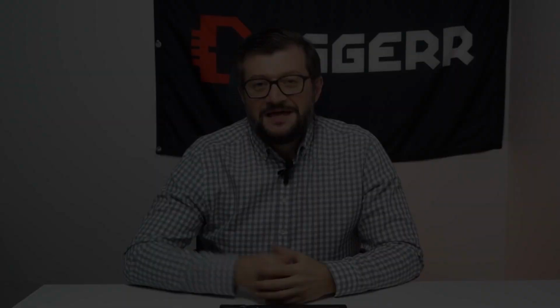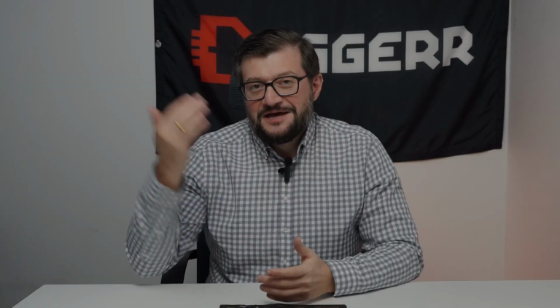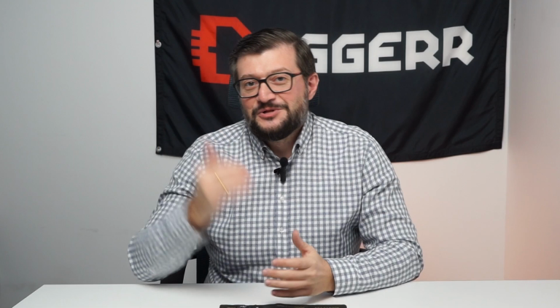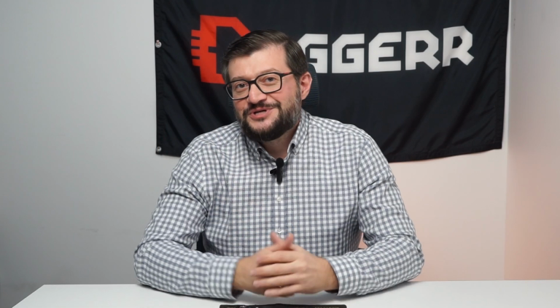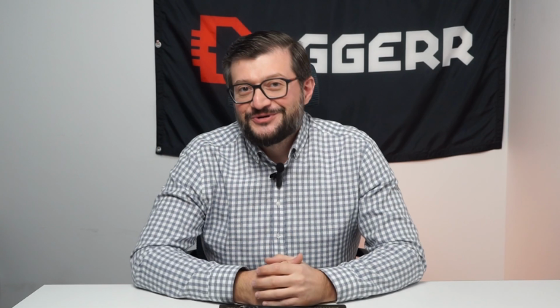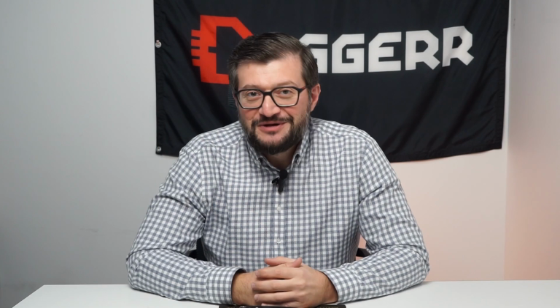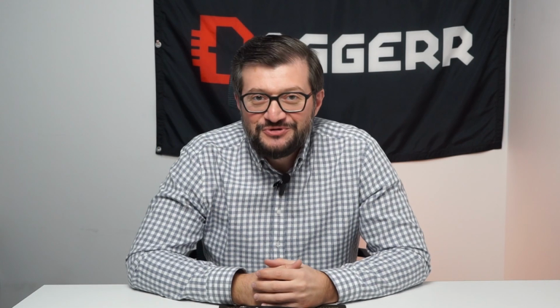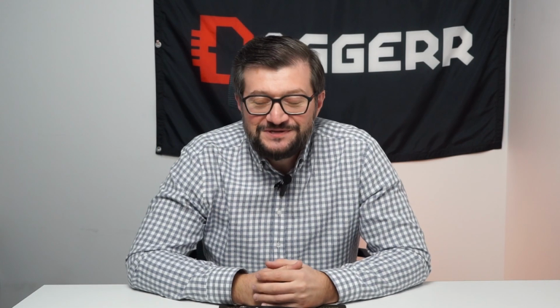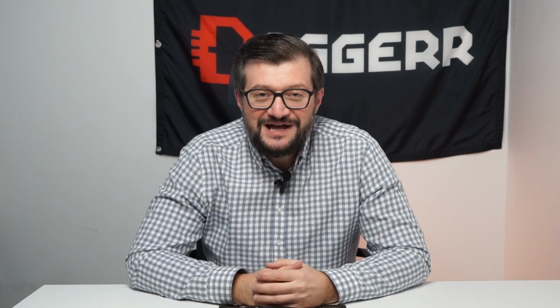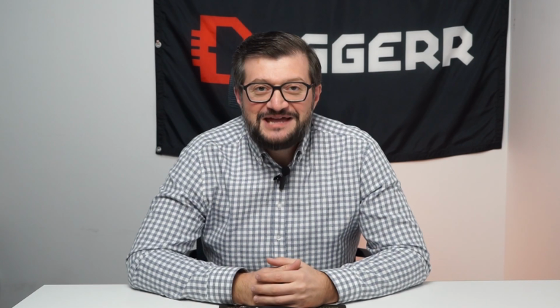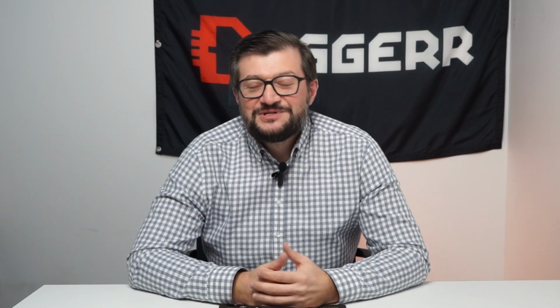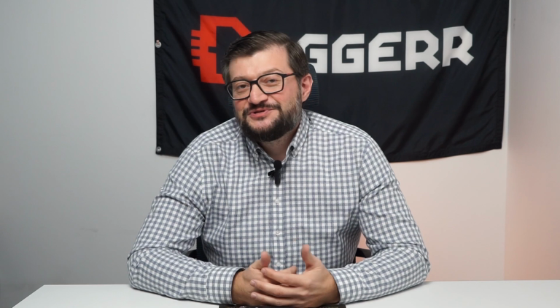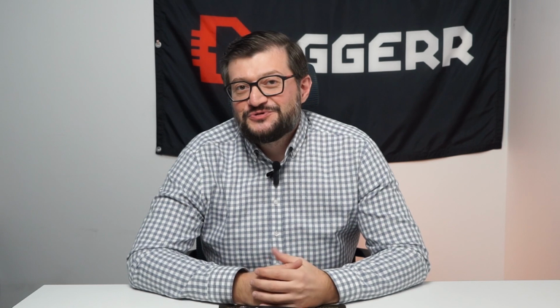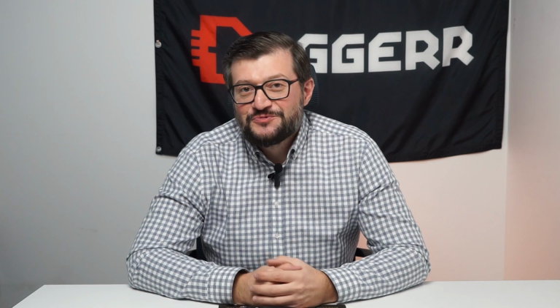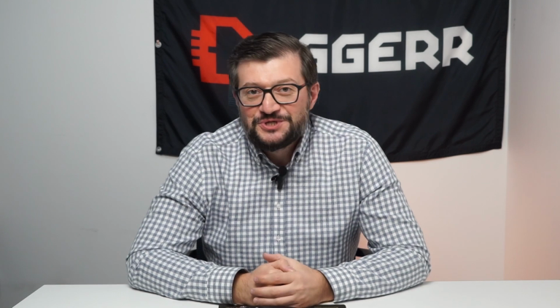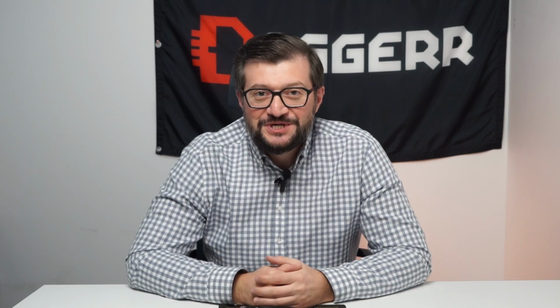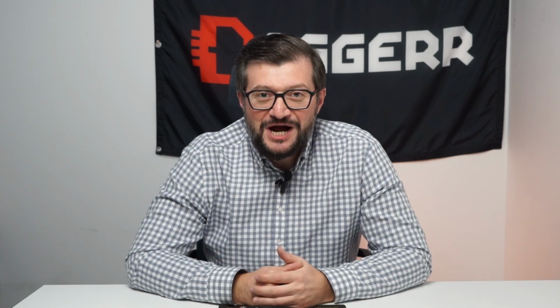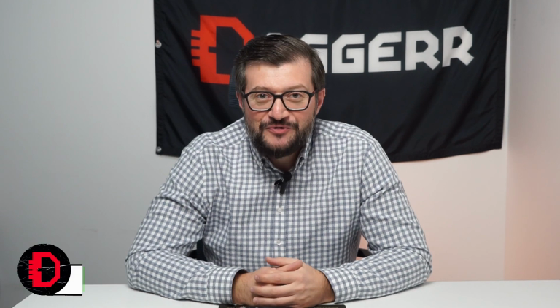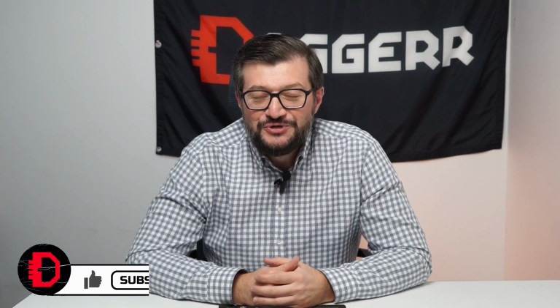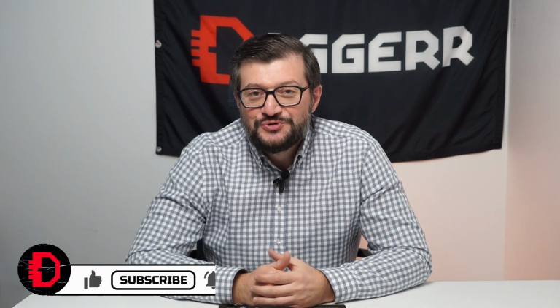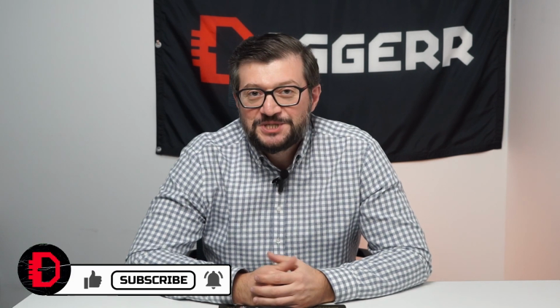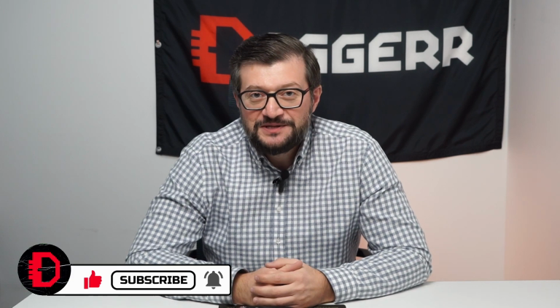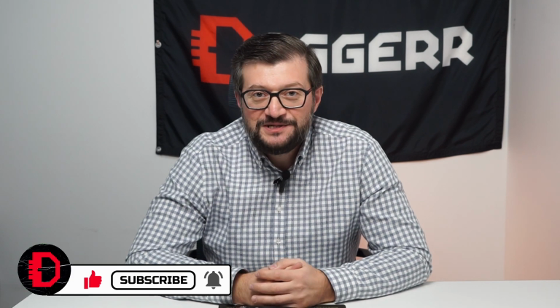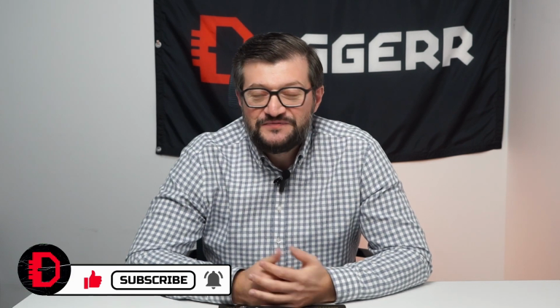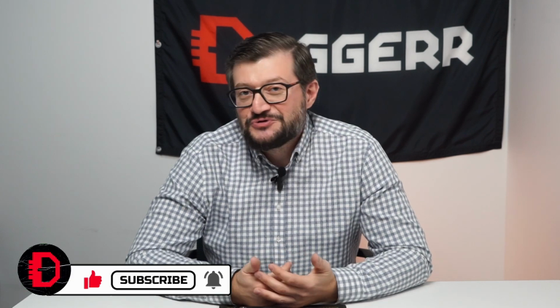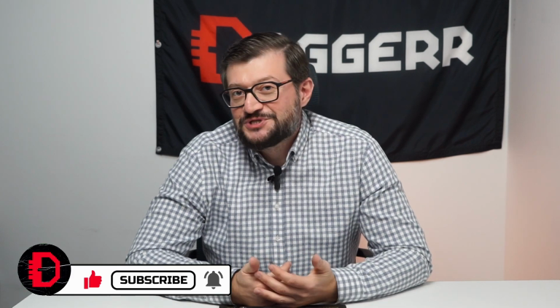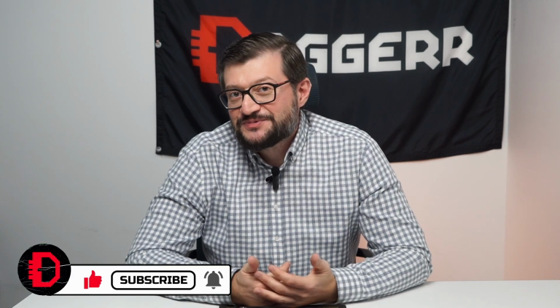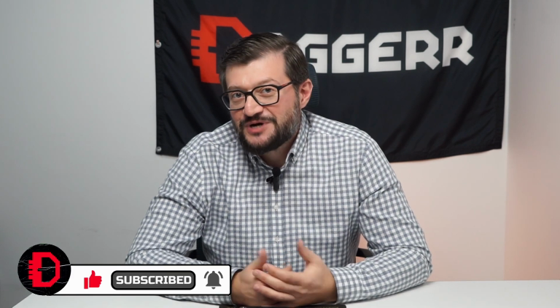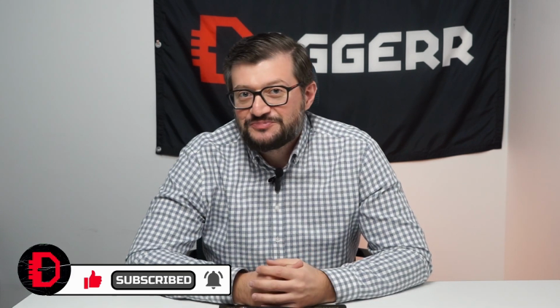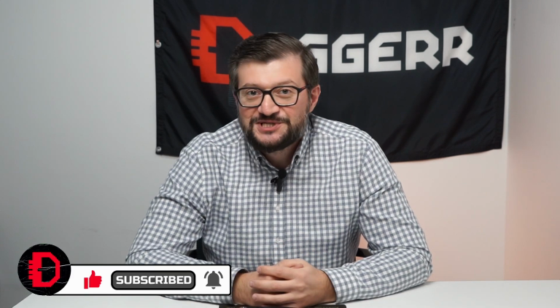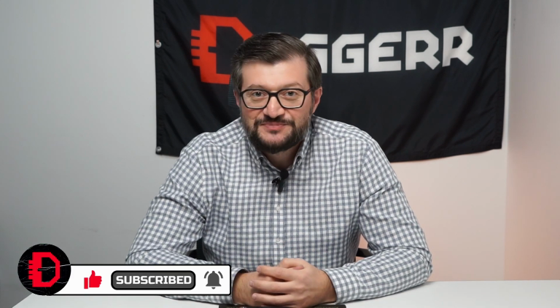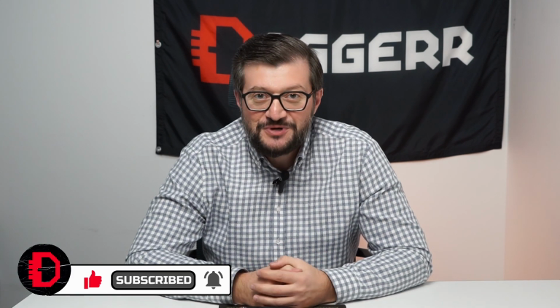Hello Dagger community! I'm glad that you're watching our YouTube channel. If you're not subscribed, please subscribe.